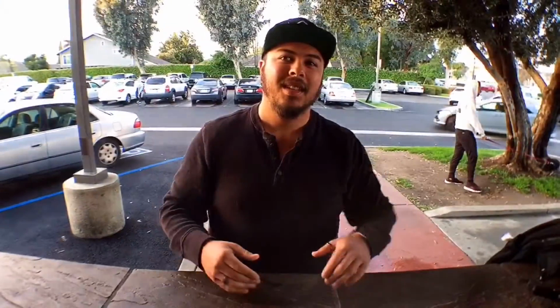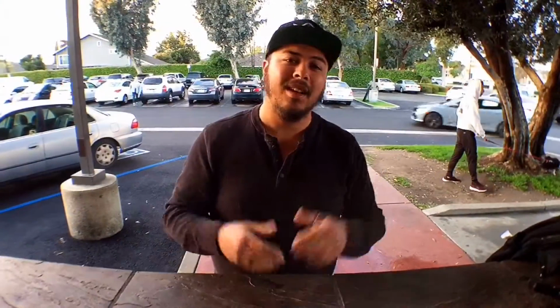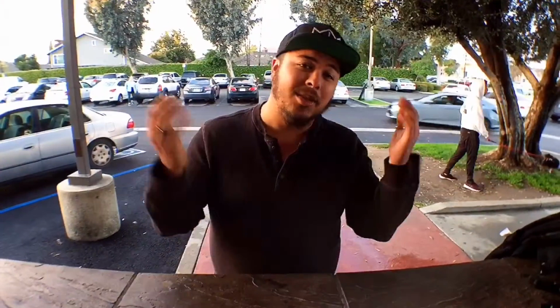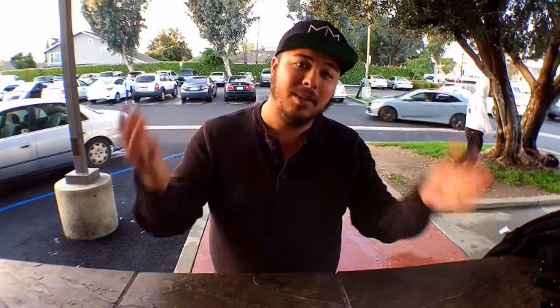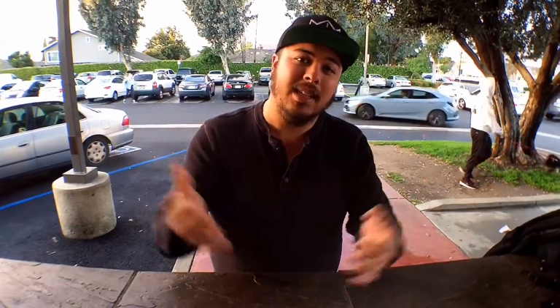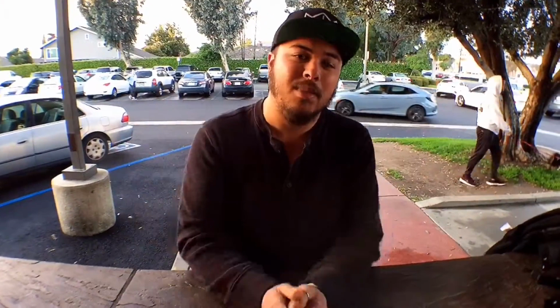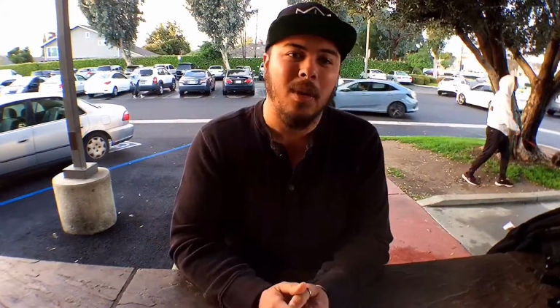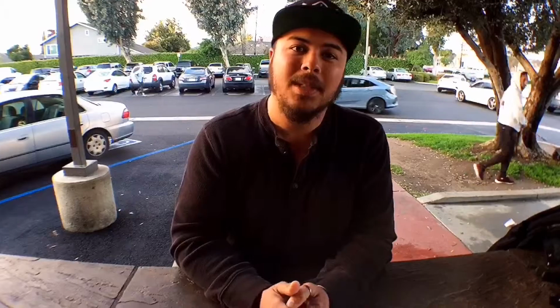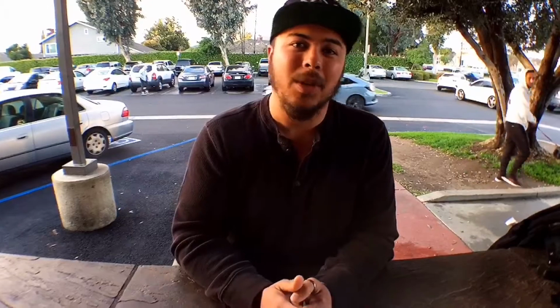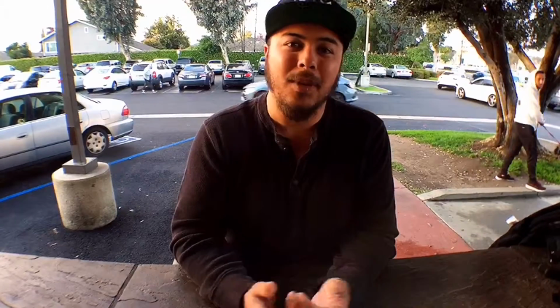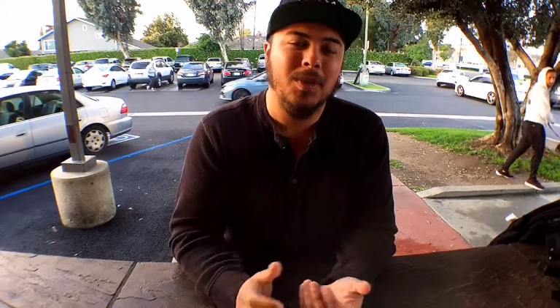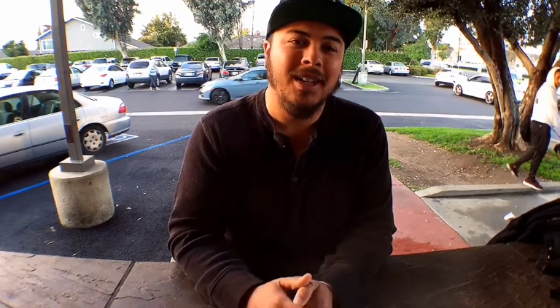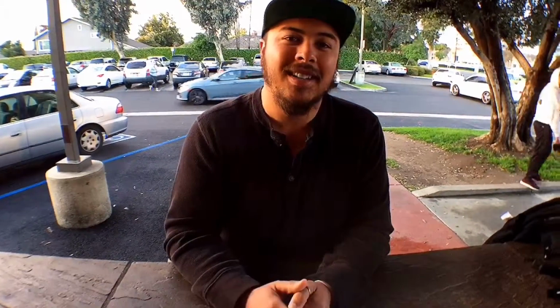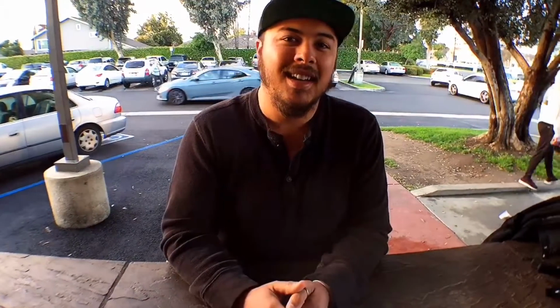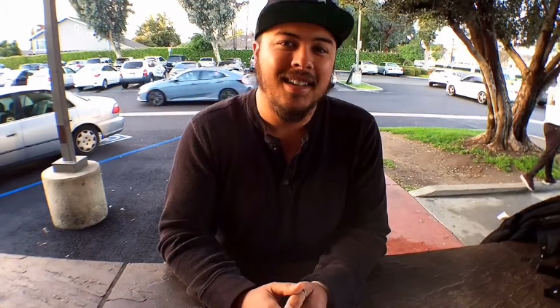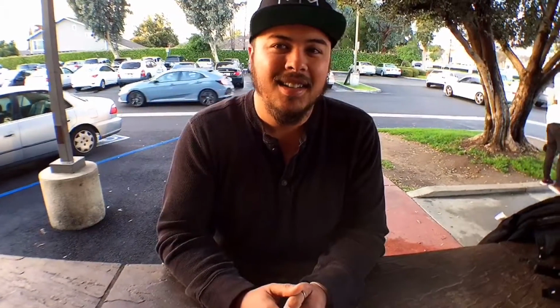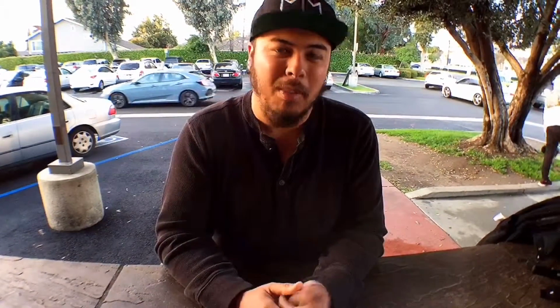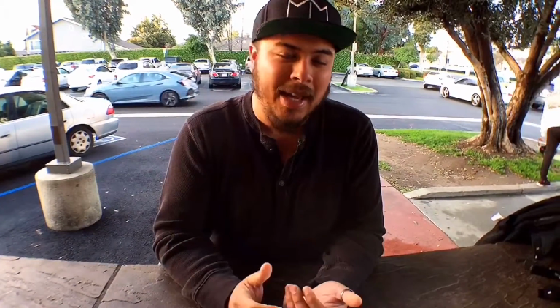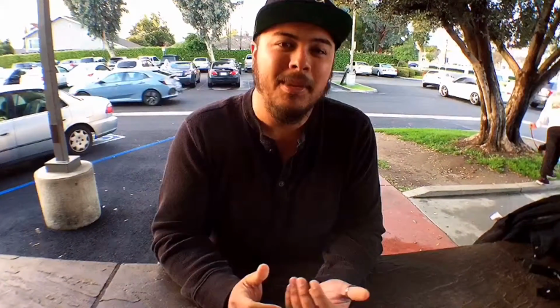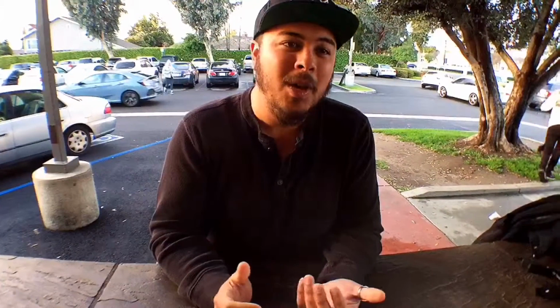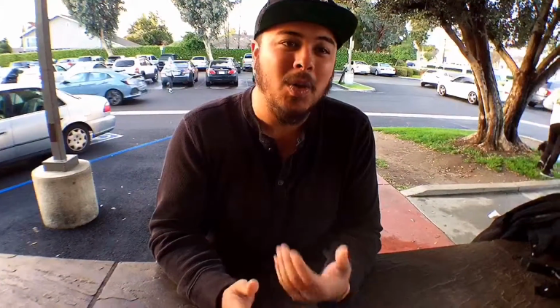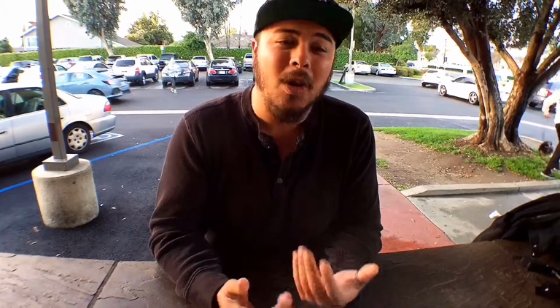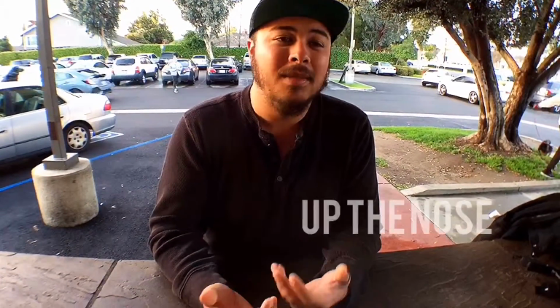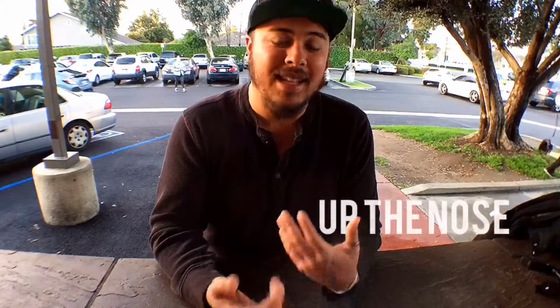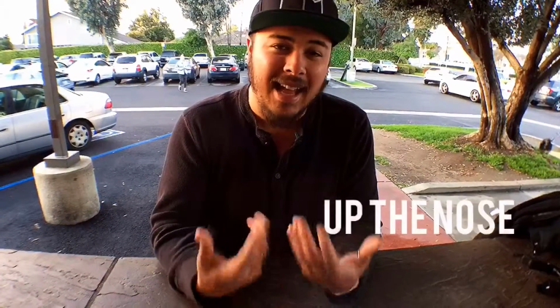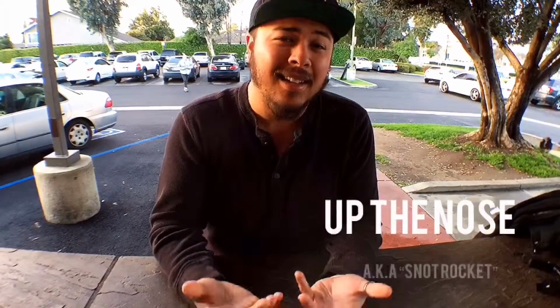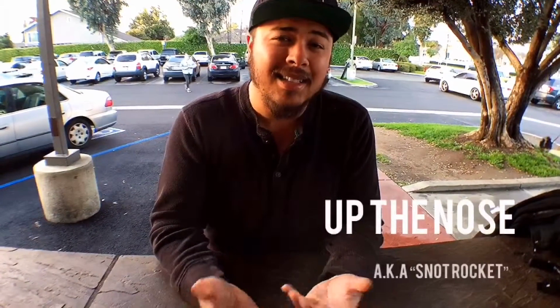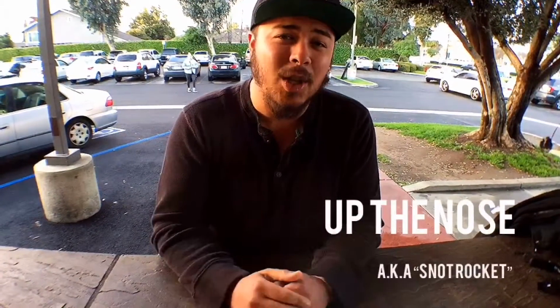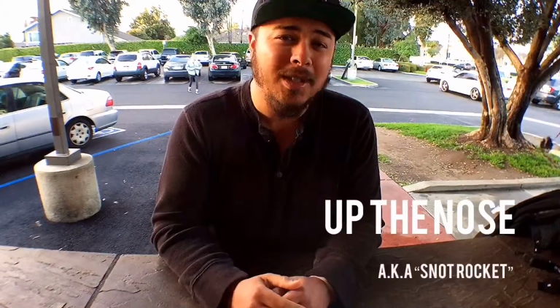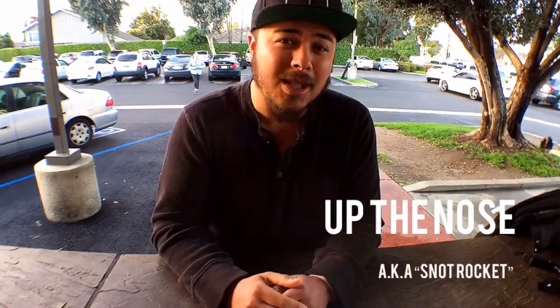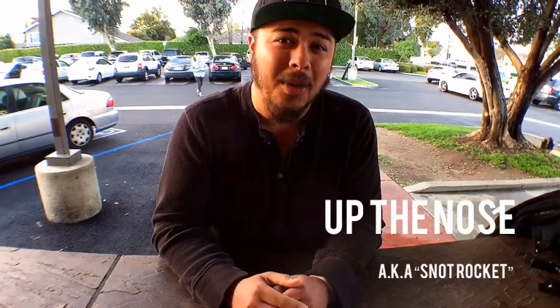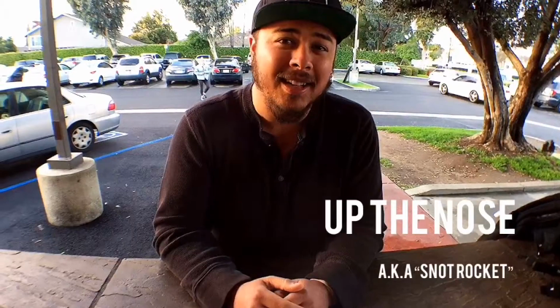Alright, so that was the performance for the first one: rubber band up the nose, or as Alan likes to call it, the snot rocket.